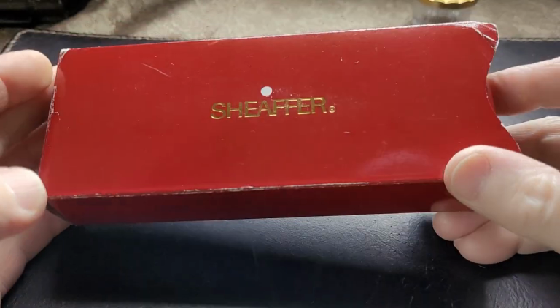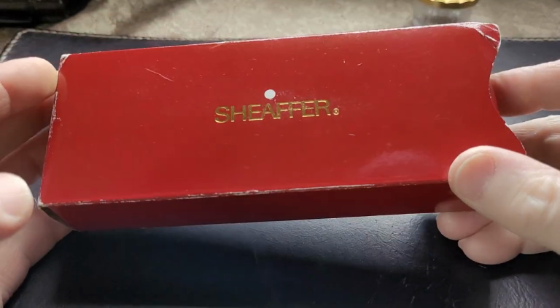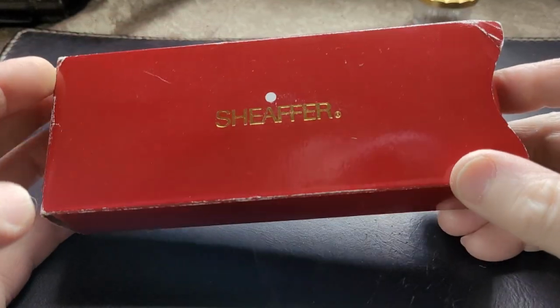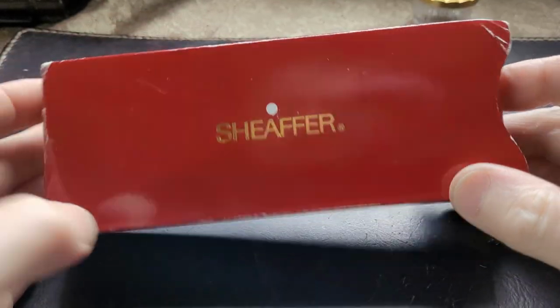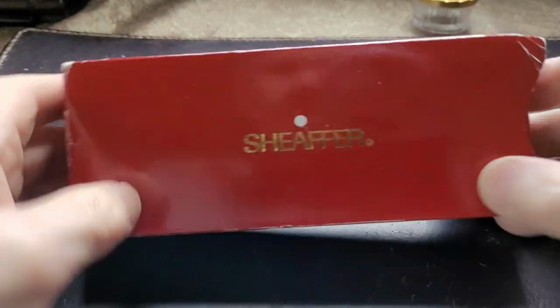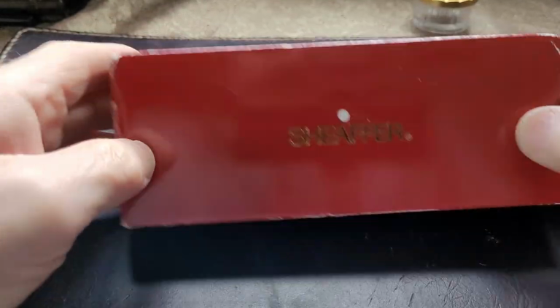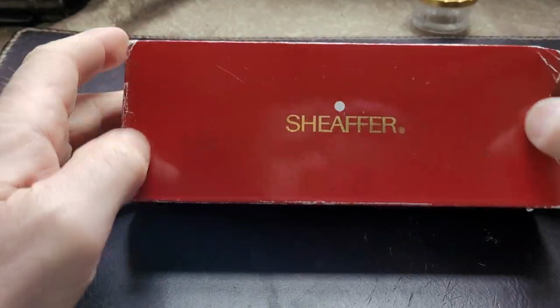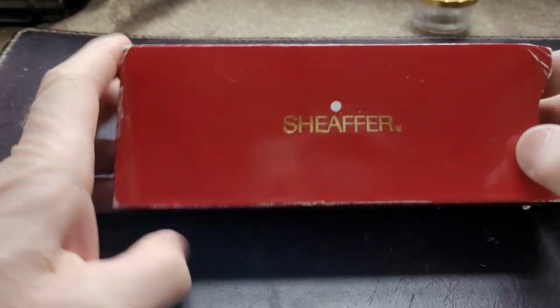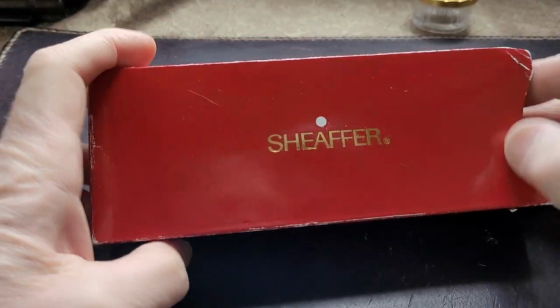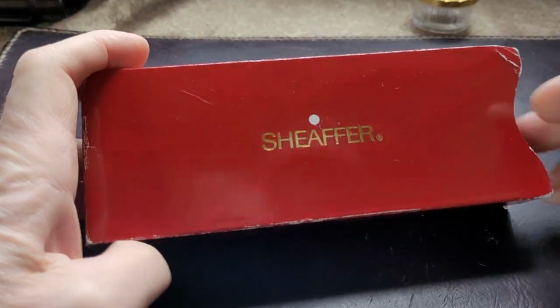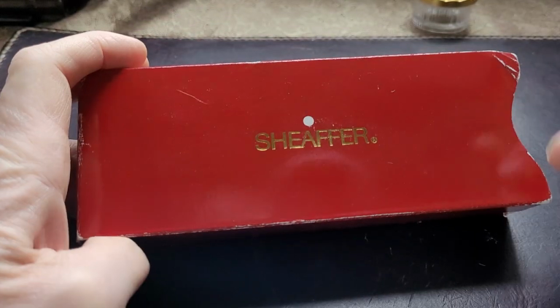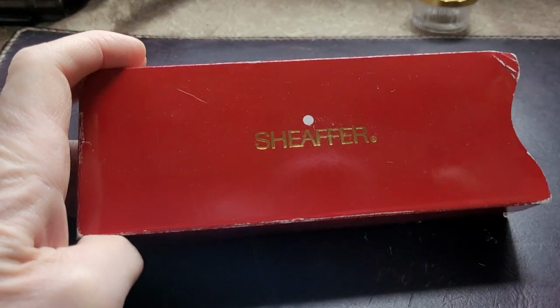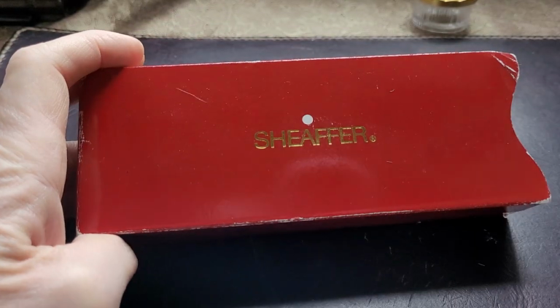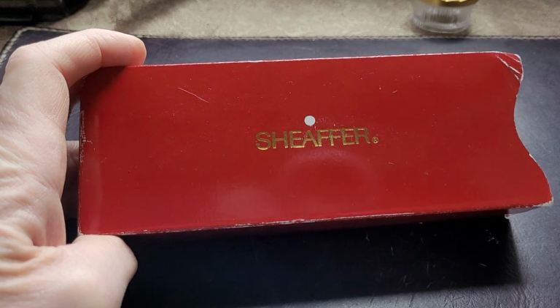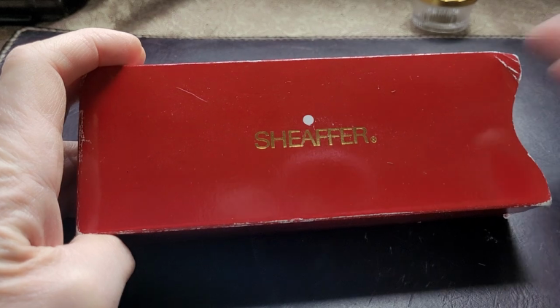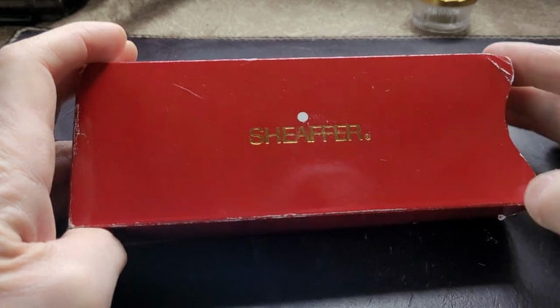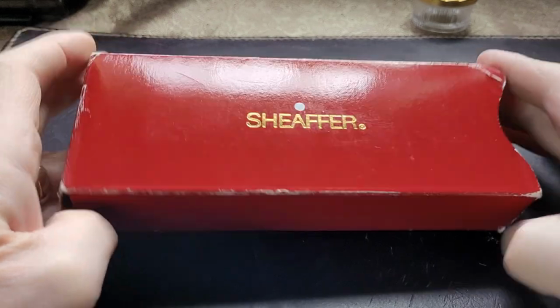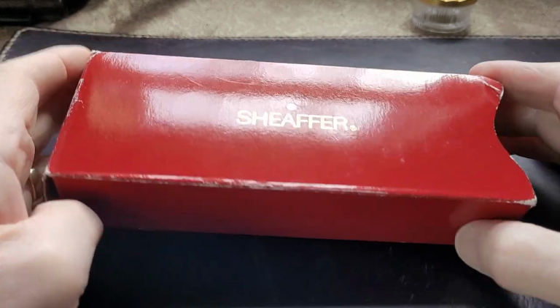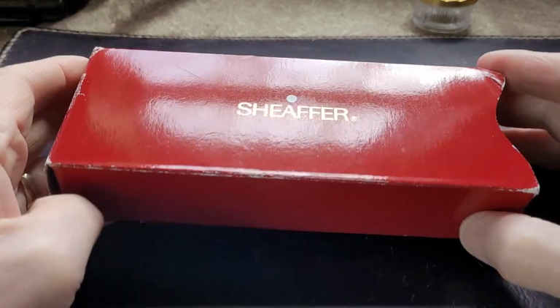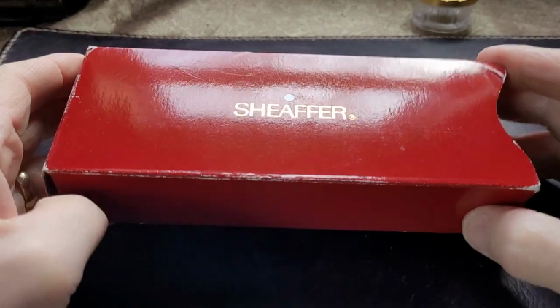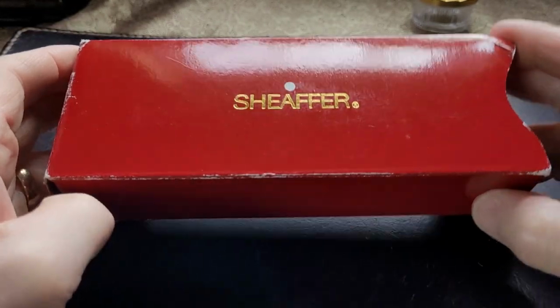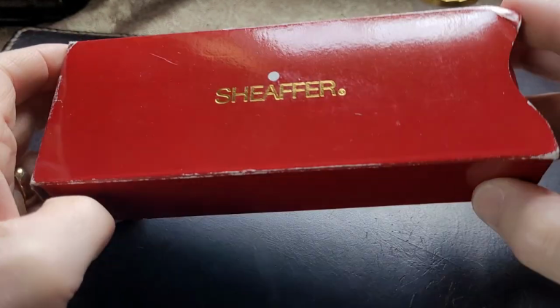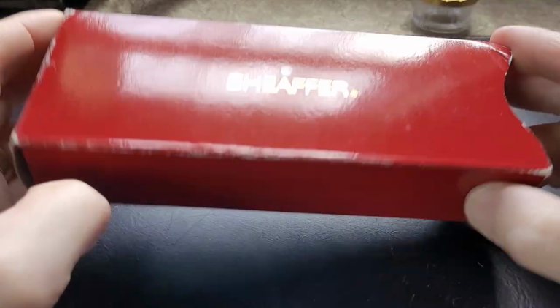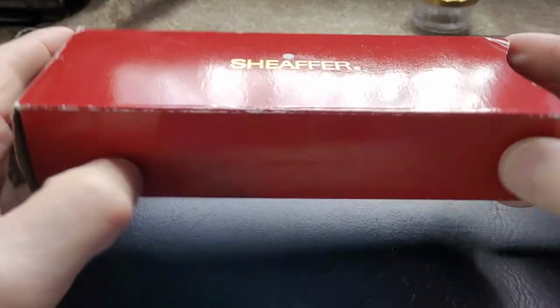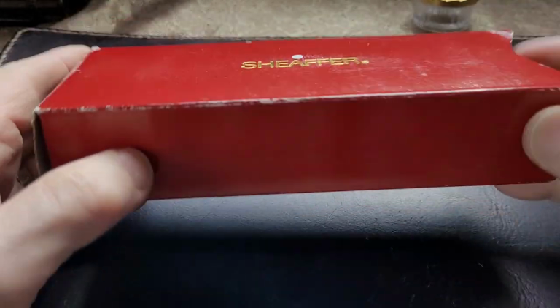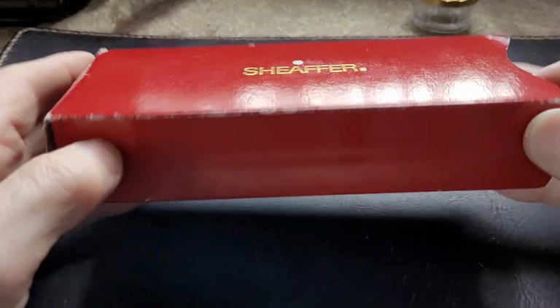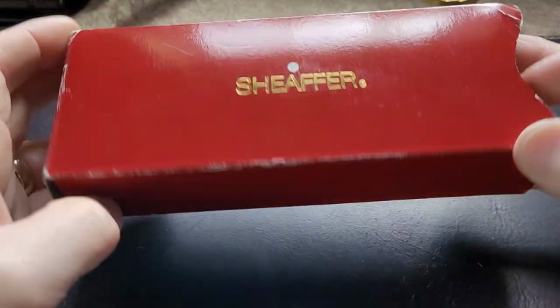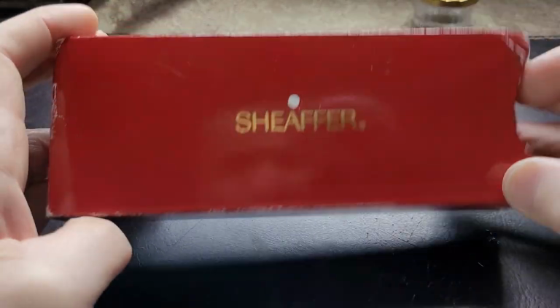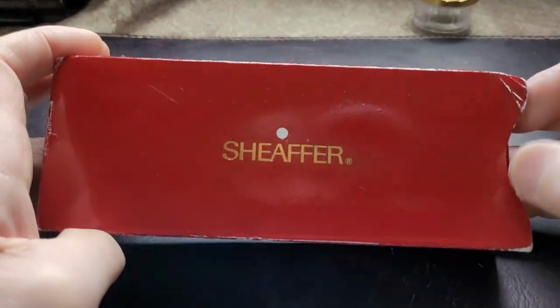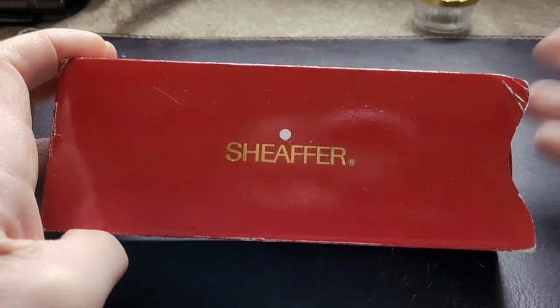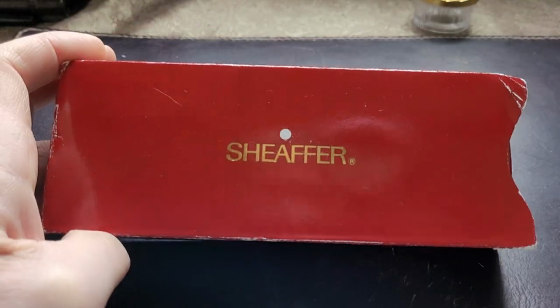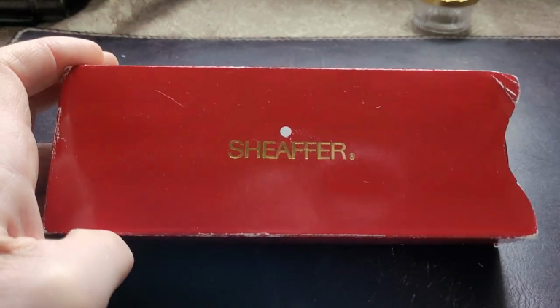Hello, everybody. As you can see, I am holding a vintage box, I guess you could say.